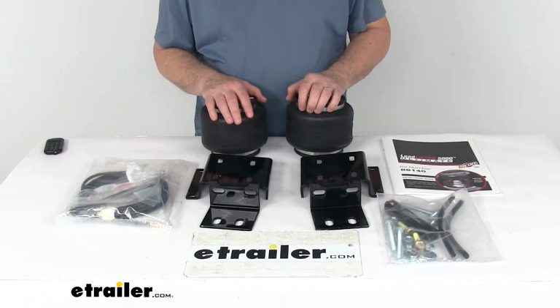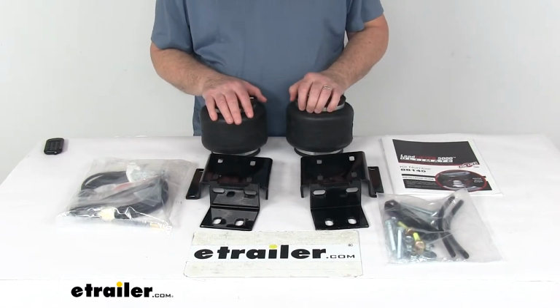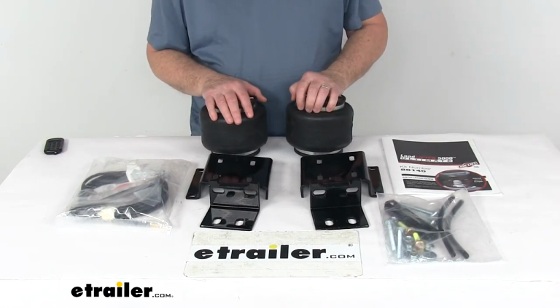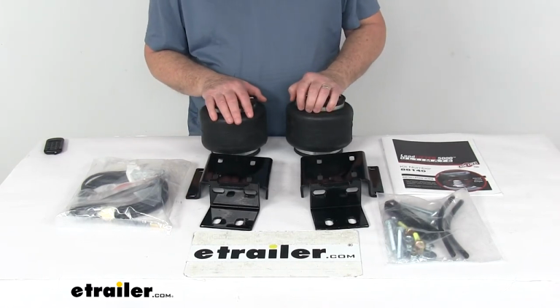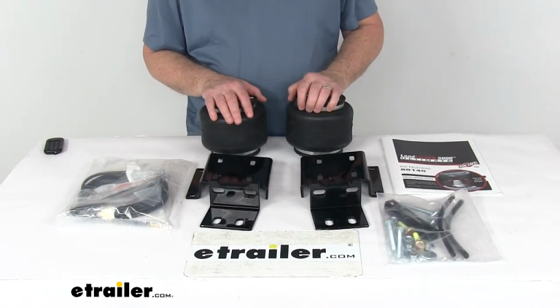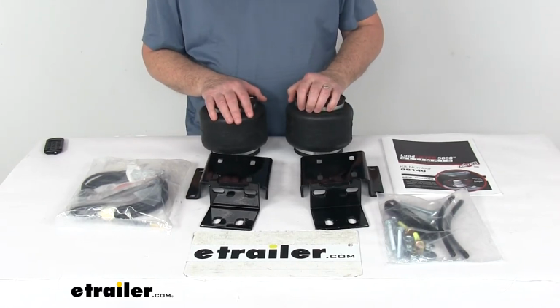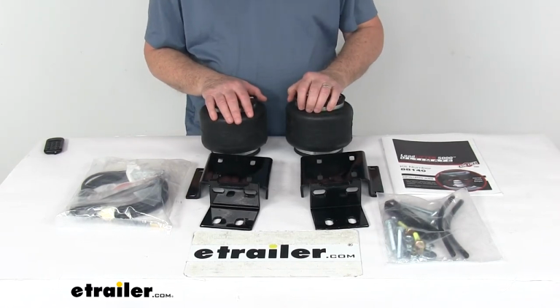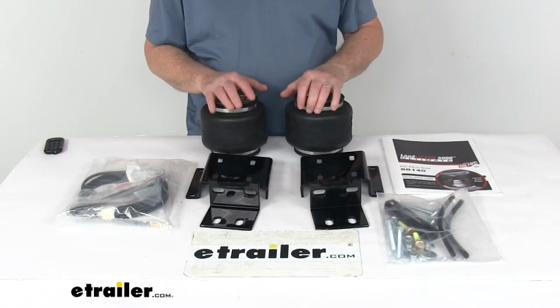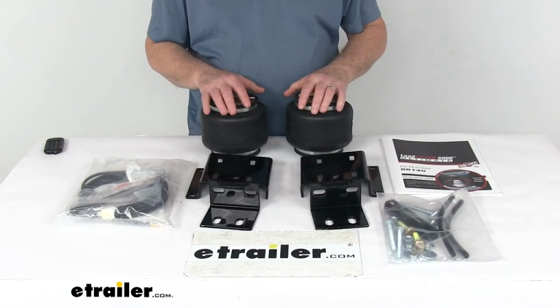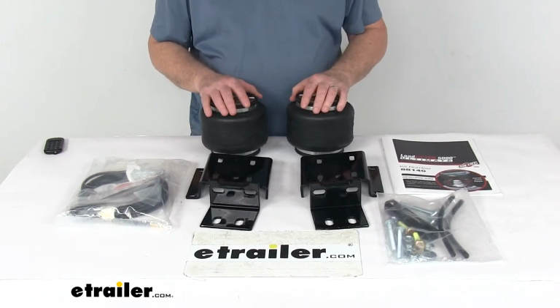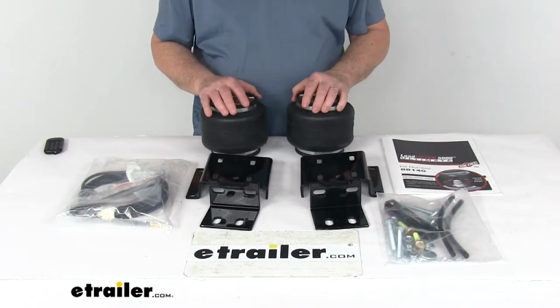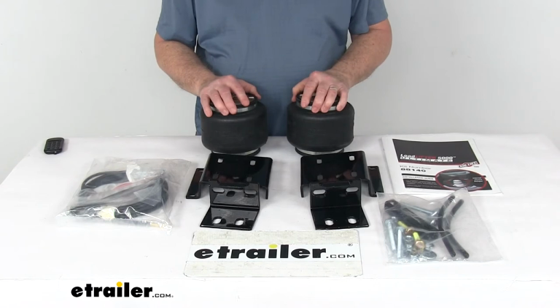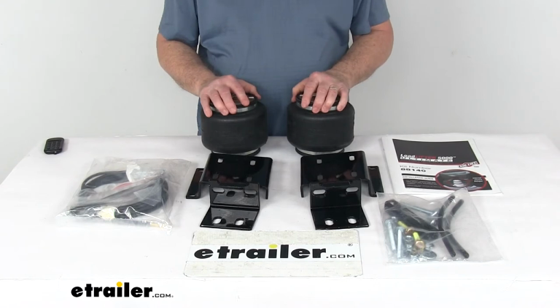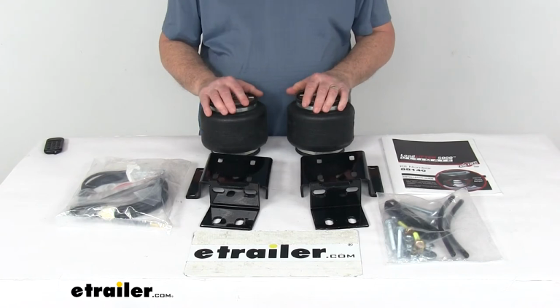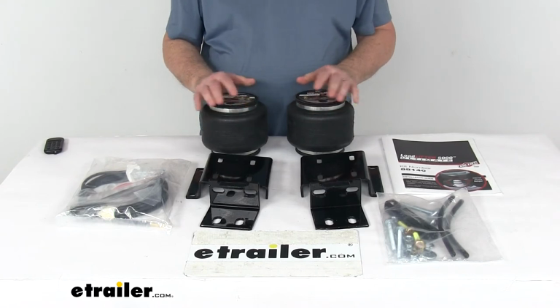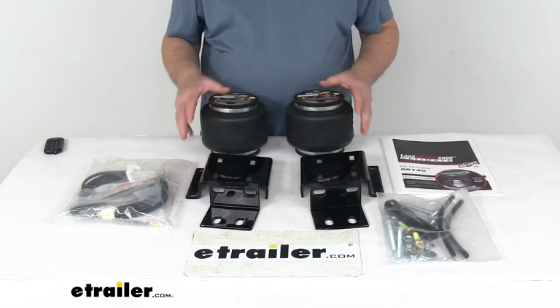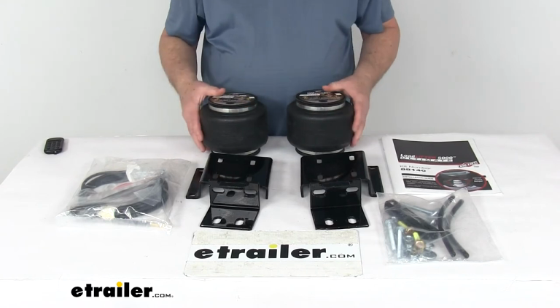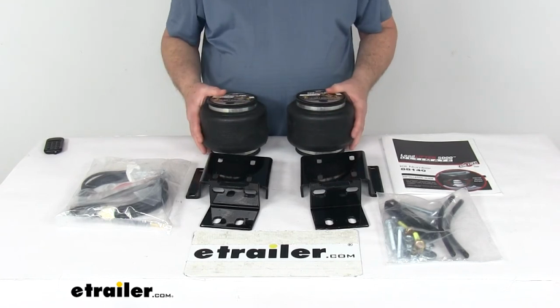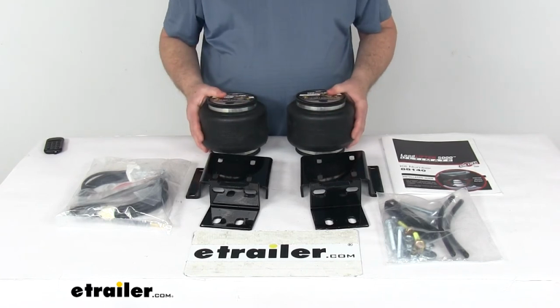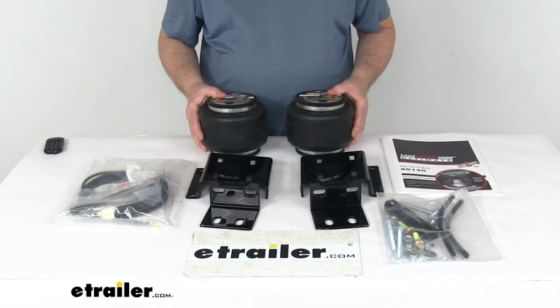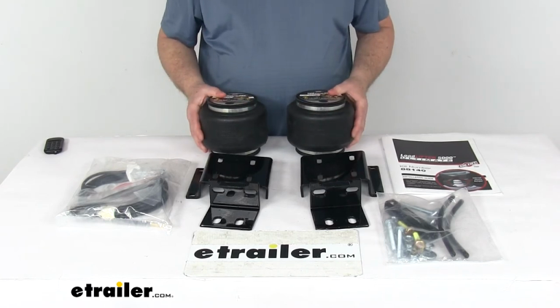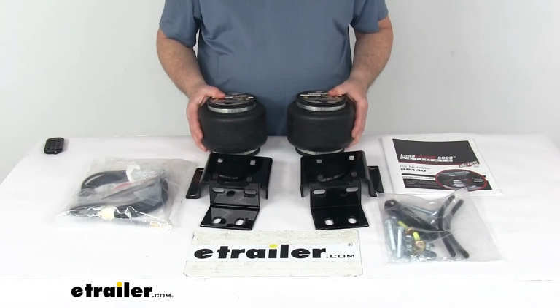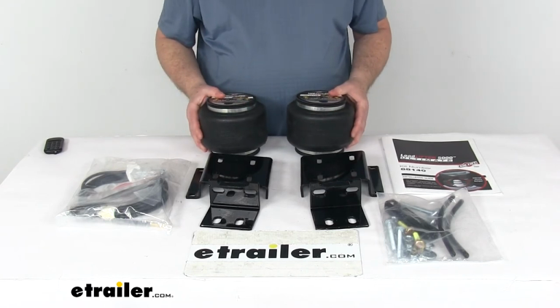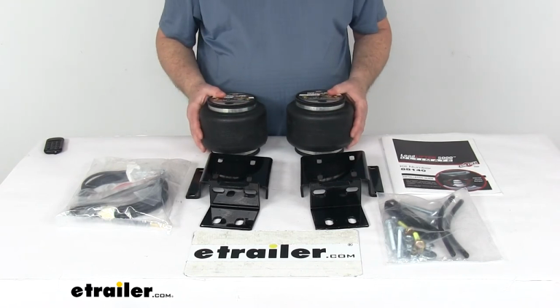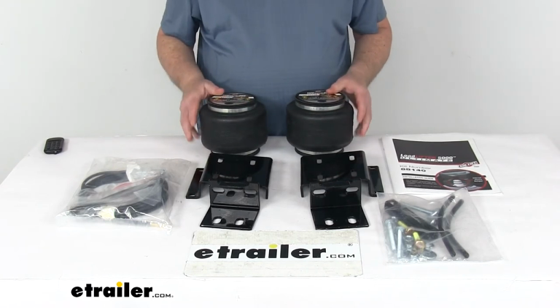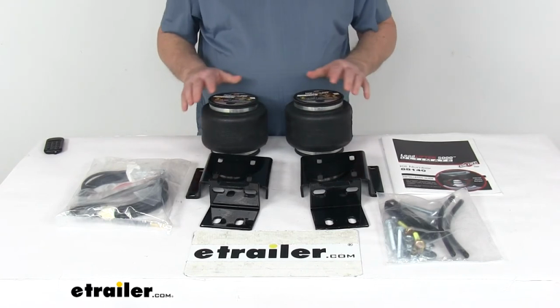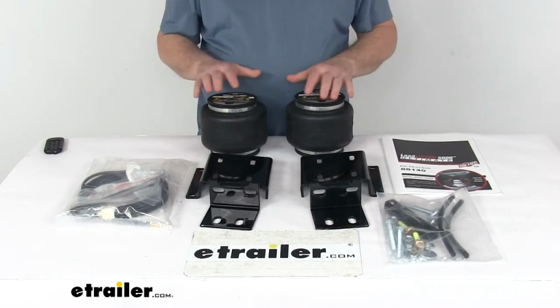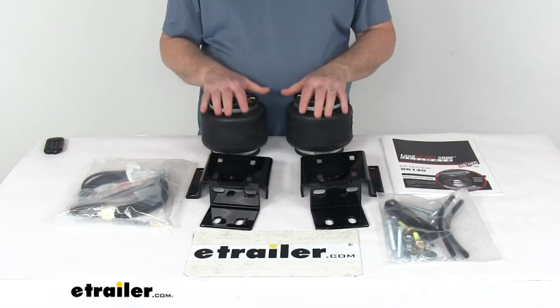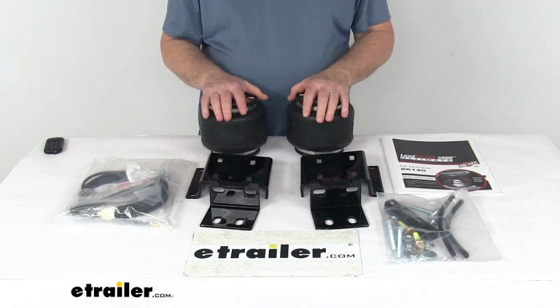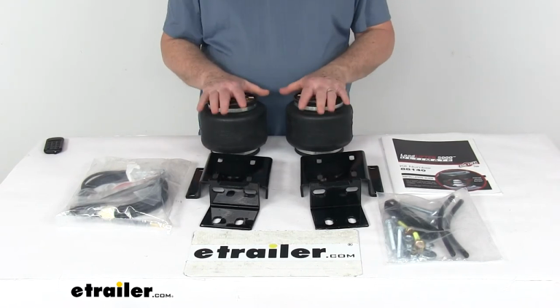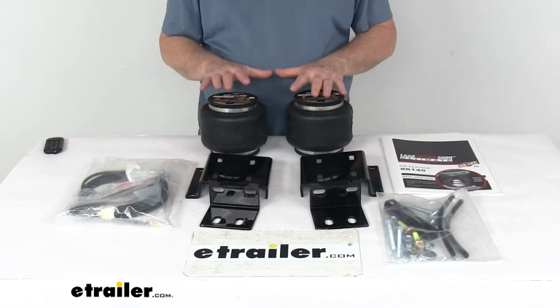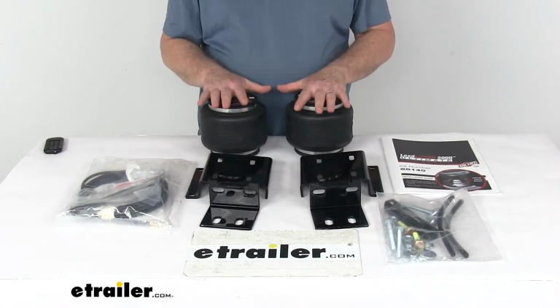There is also a compressor system with in-cab gauges that we sell separately on our website, which will let you monitor and adjust the air pressure from inside your cab. These parts are made in the USA.